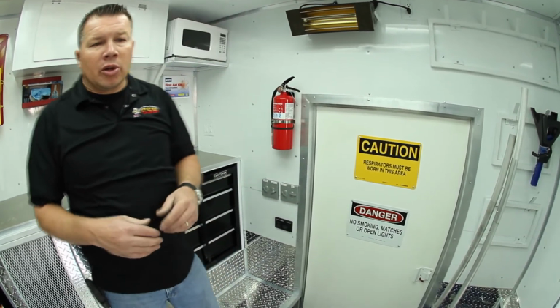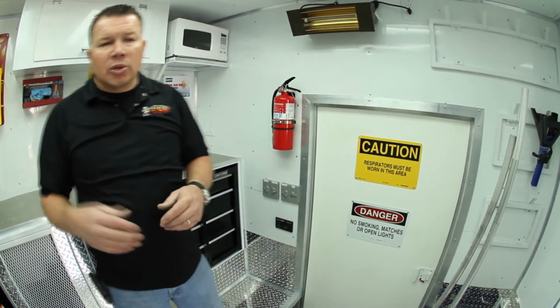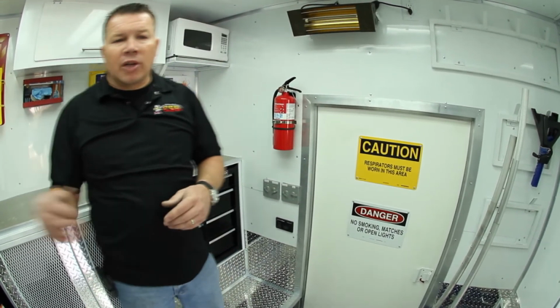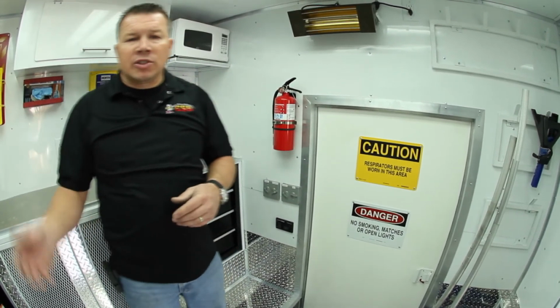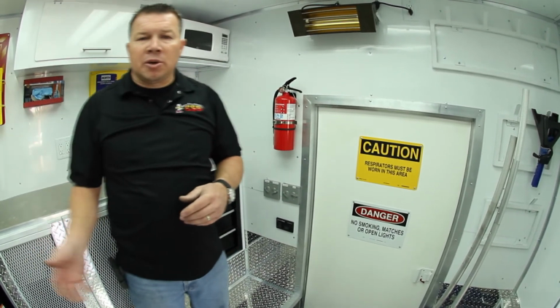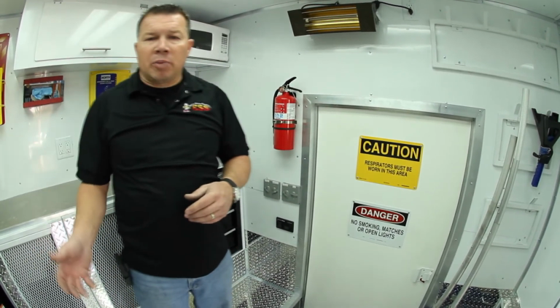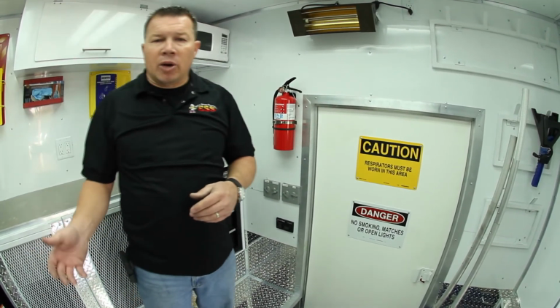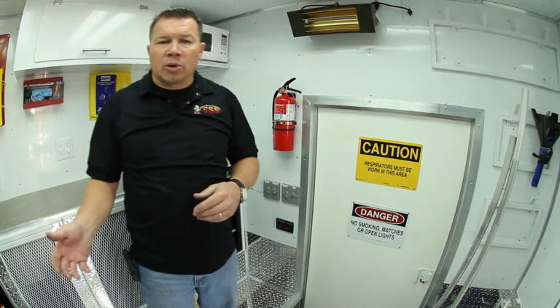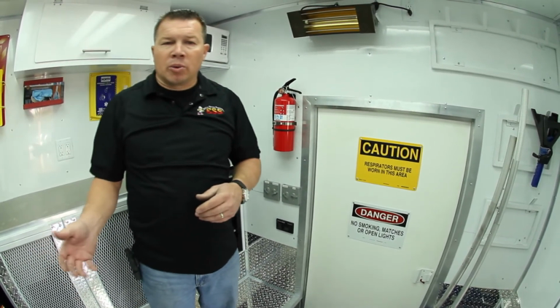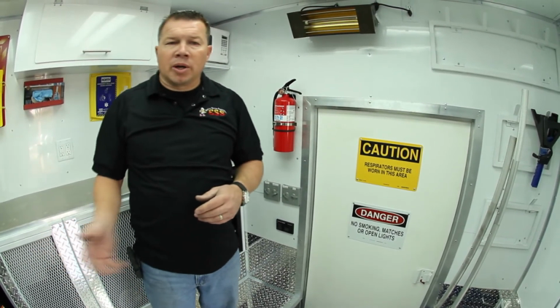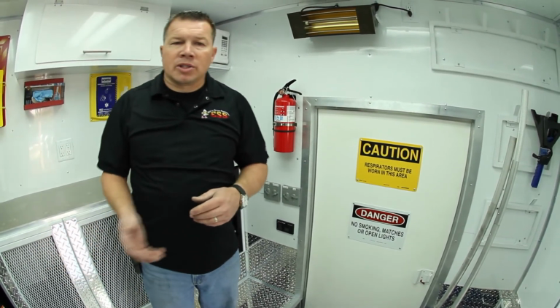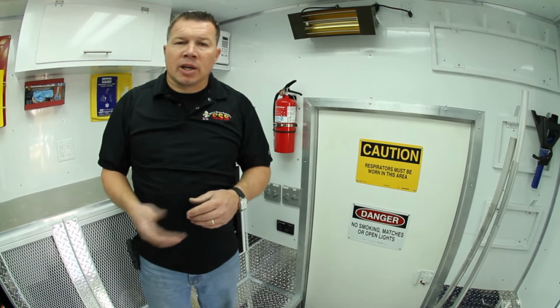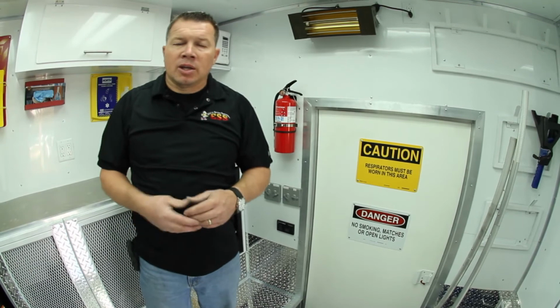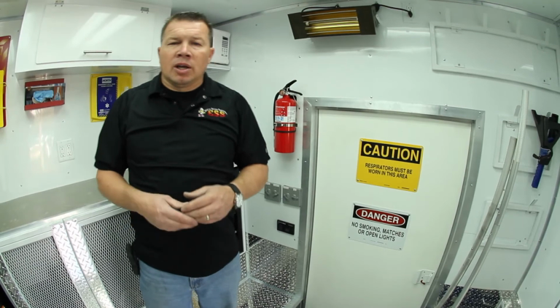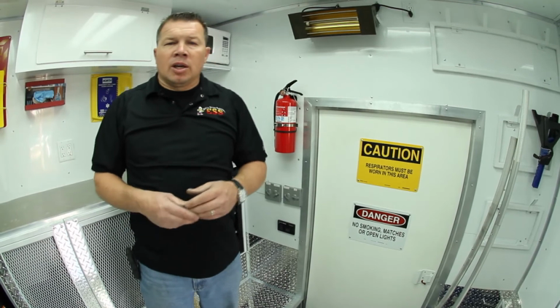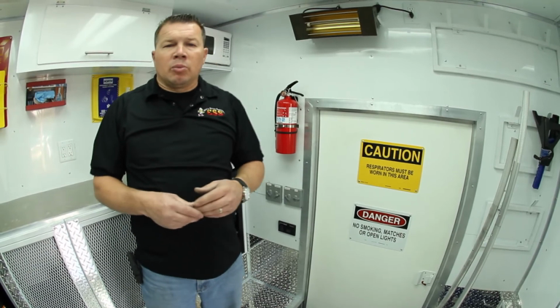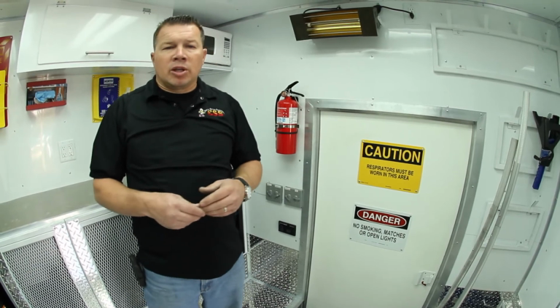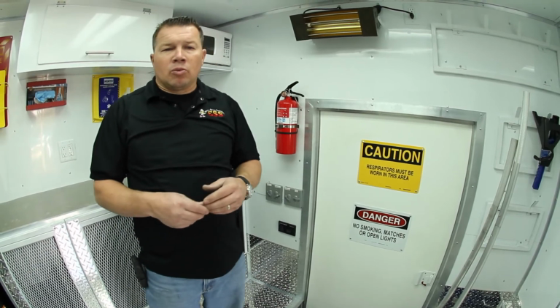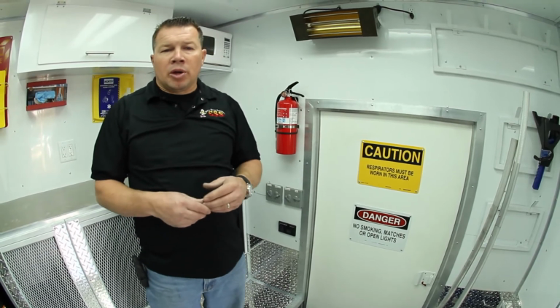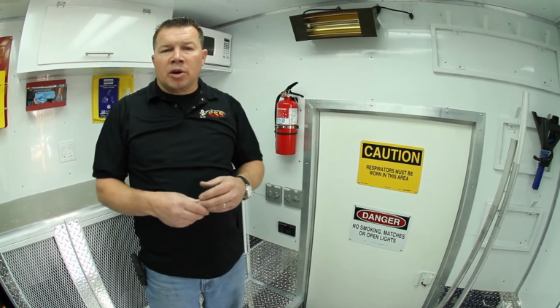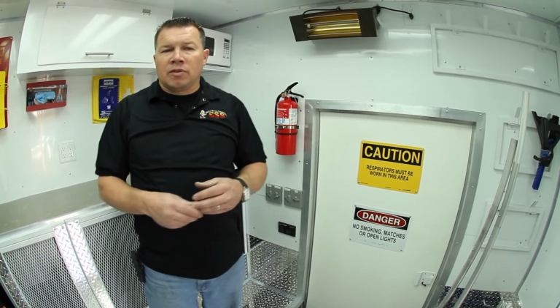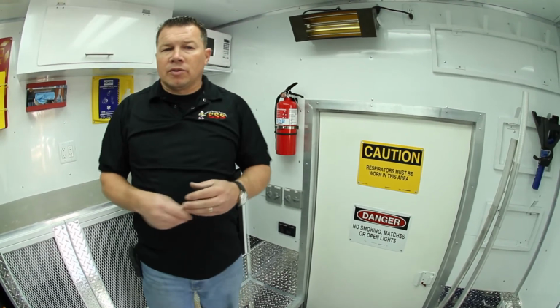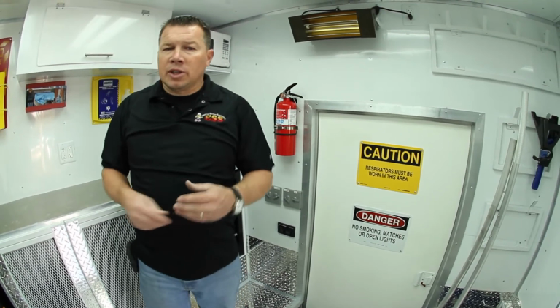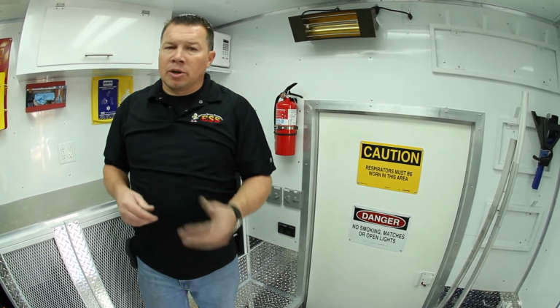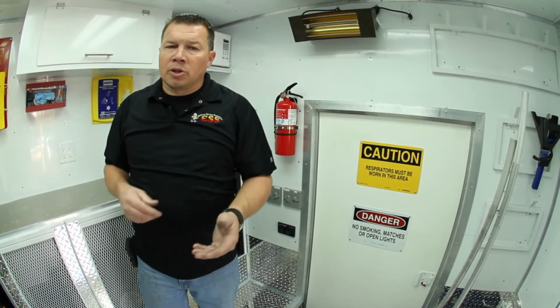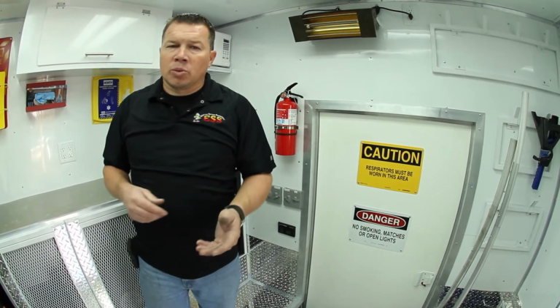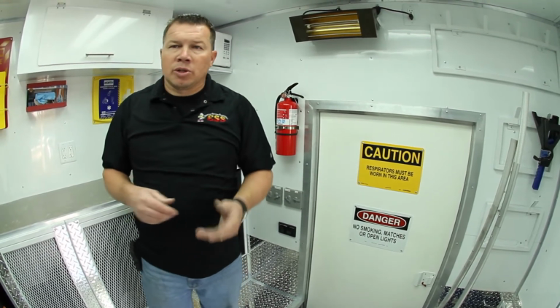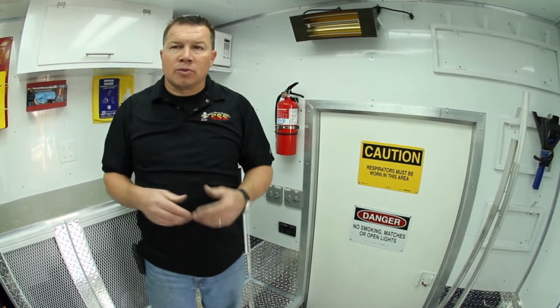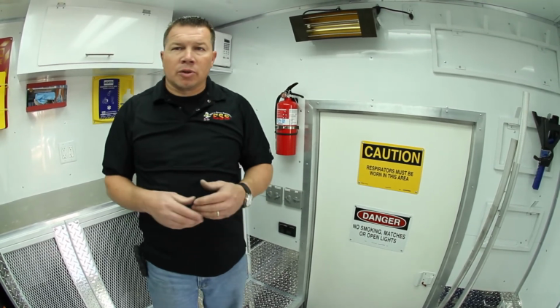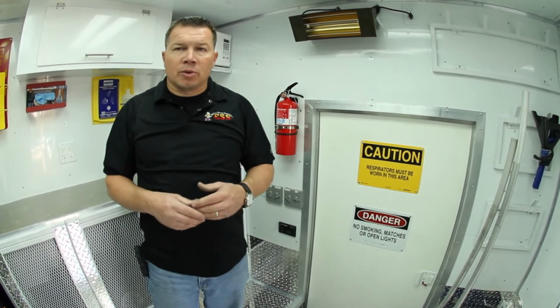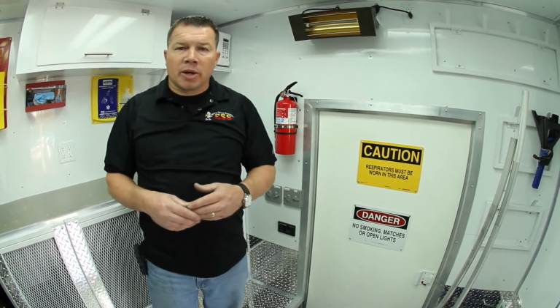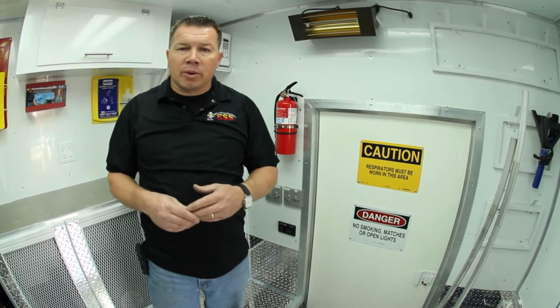We also have a standard power cord outside and can run off of standard 120/240-volt power.